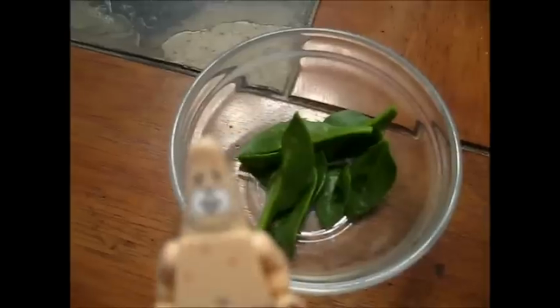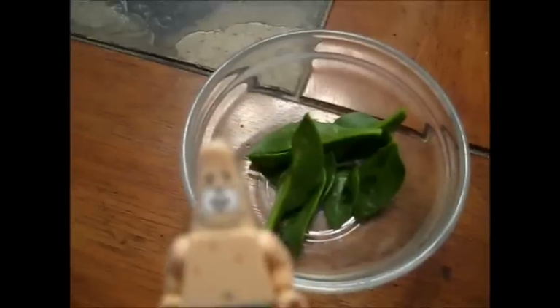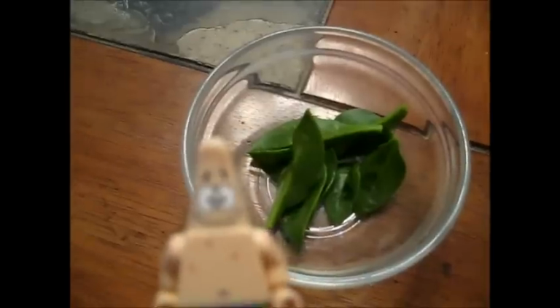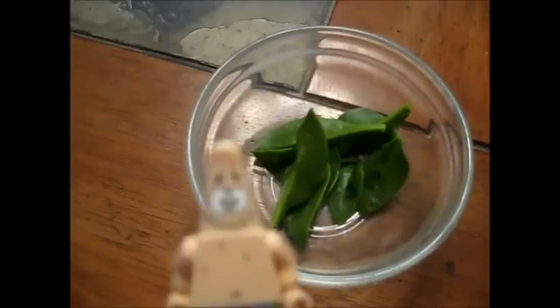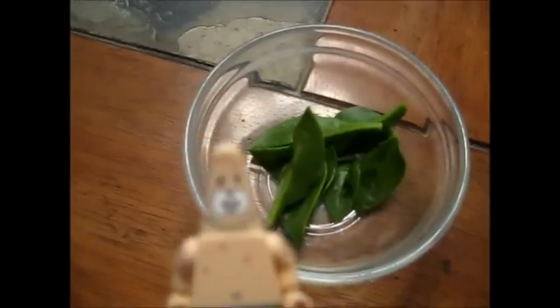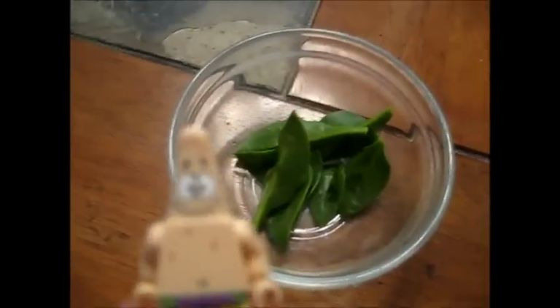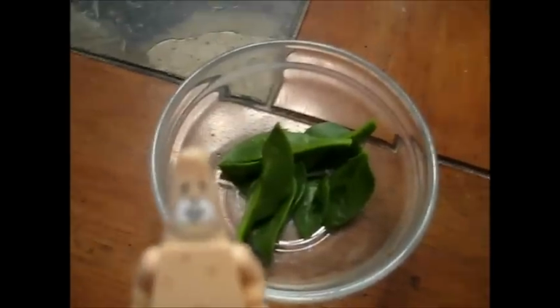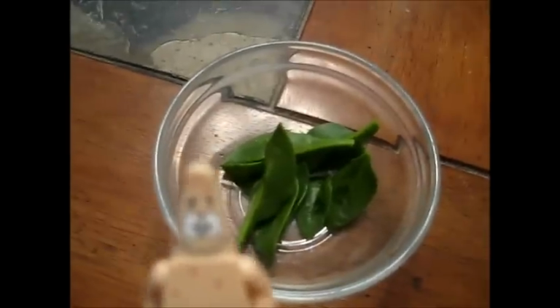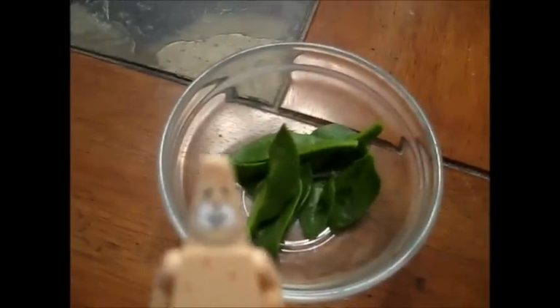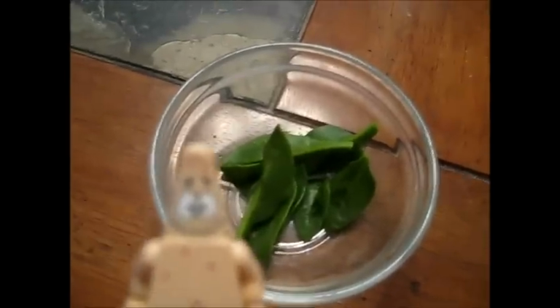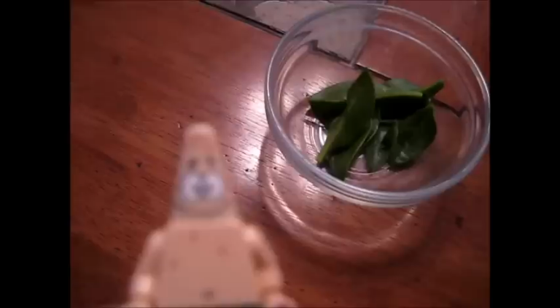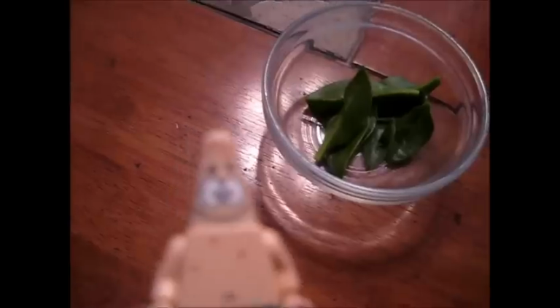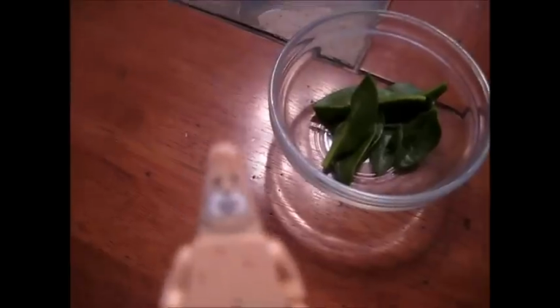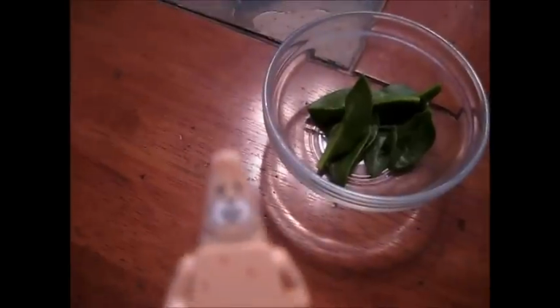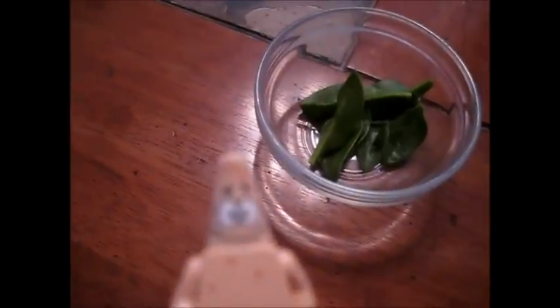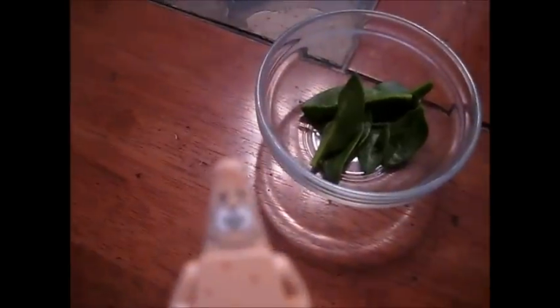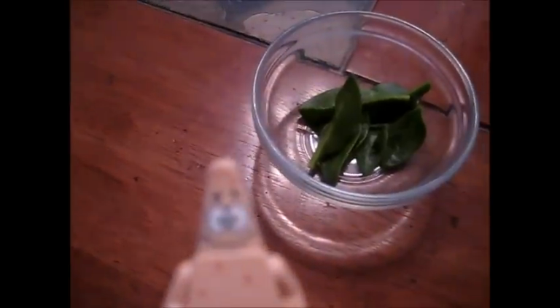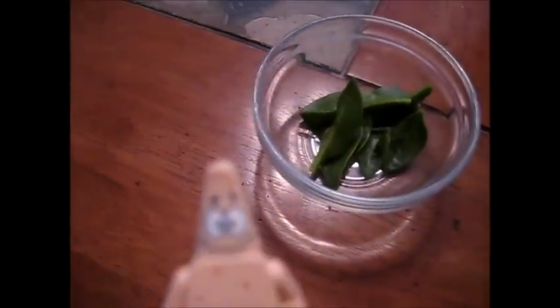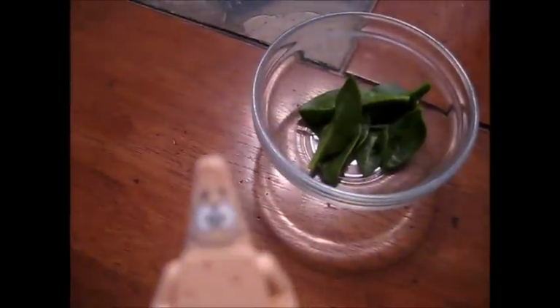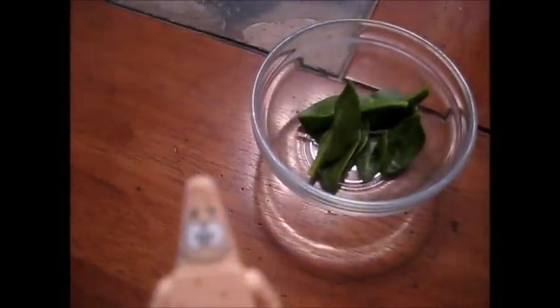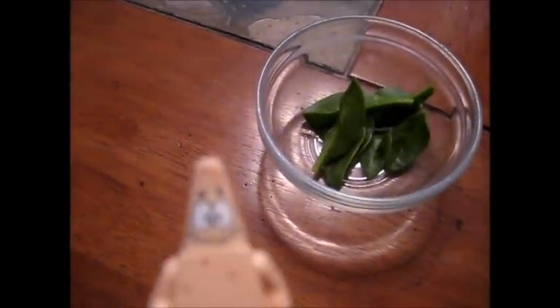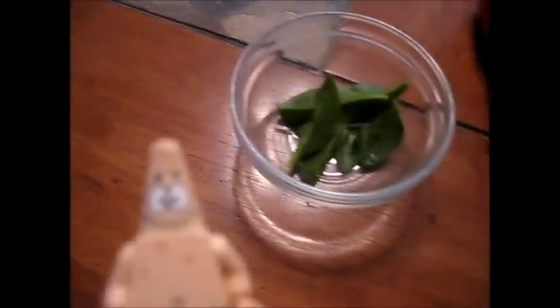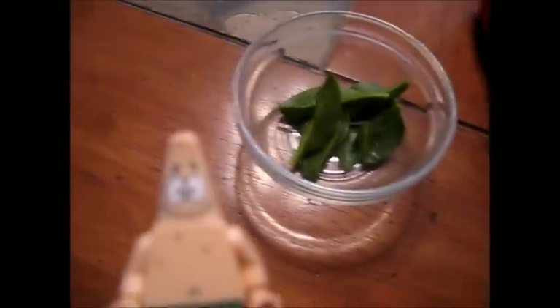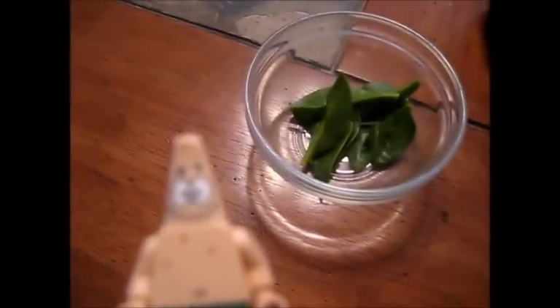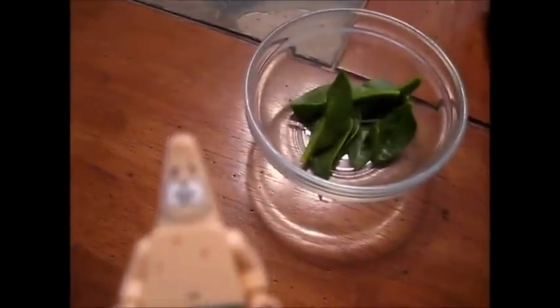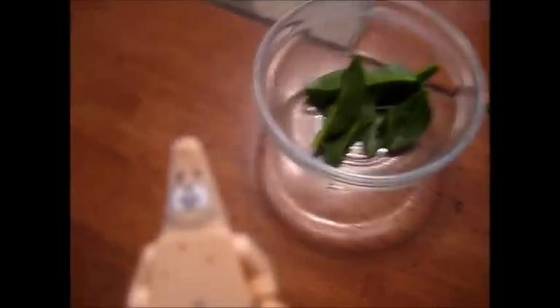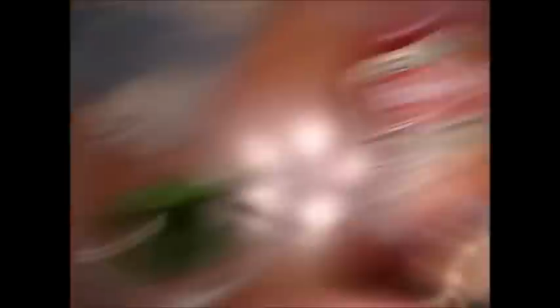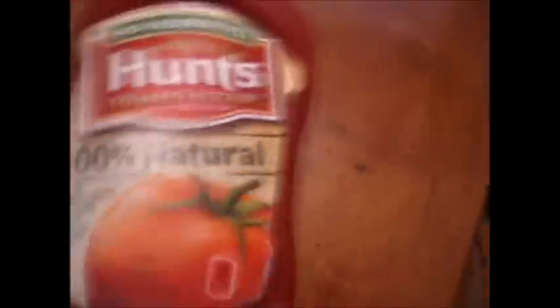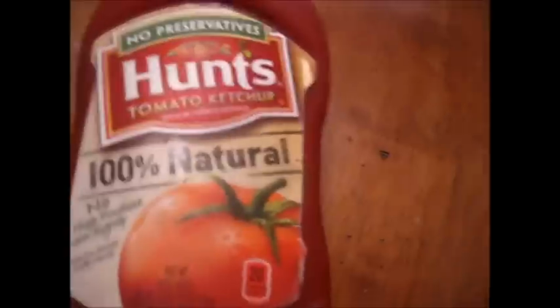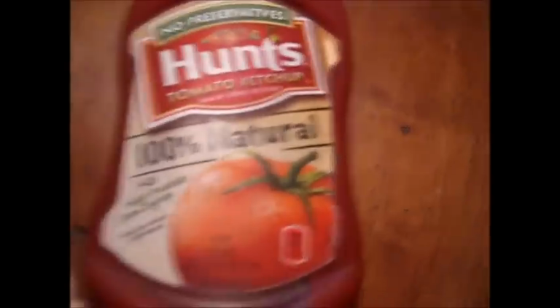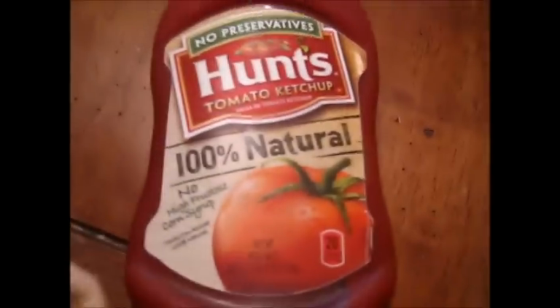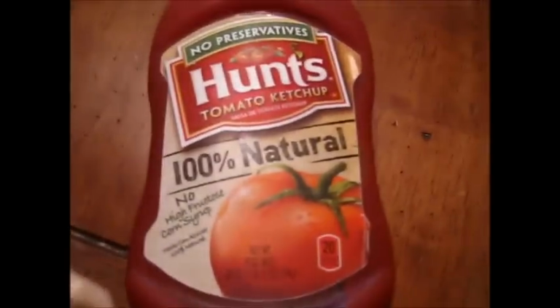Now we need to get our tomato. I could not find any tomatoes, but I found the next best thing — ketchup!